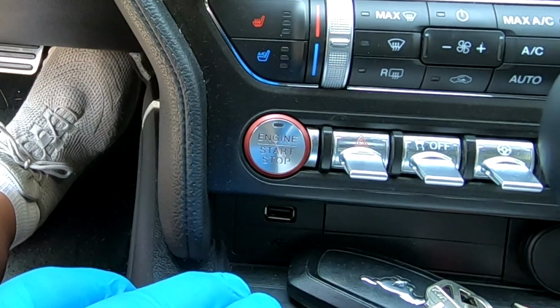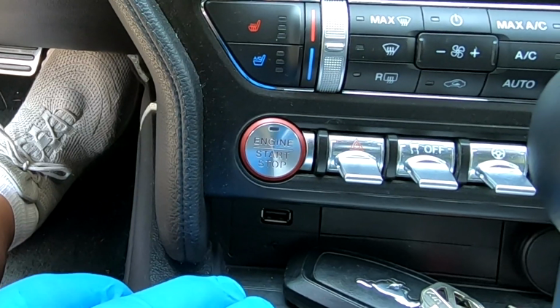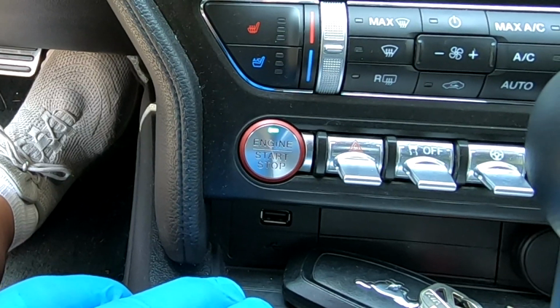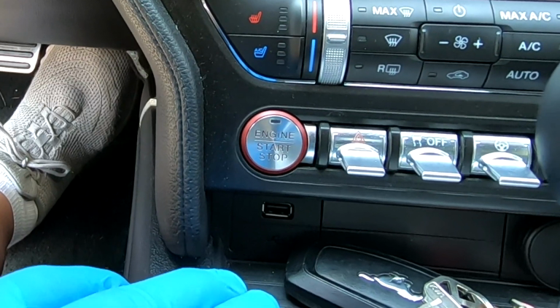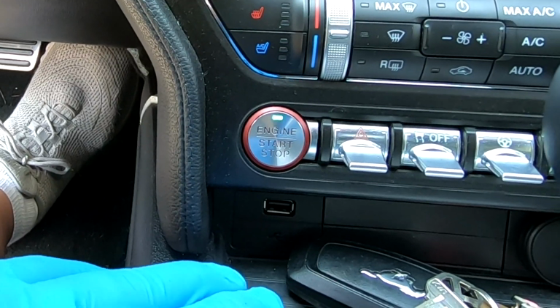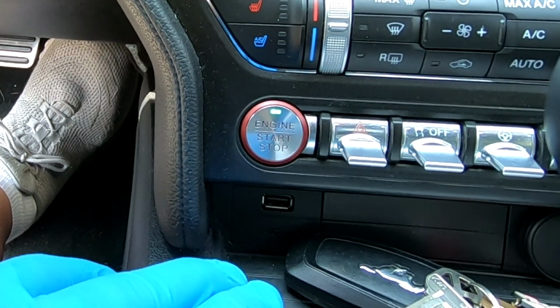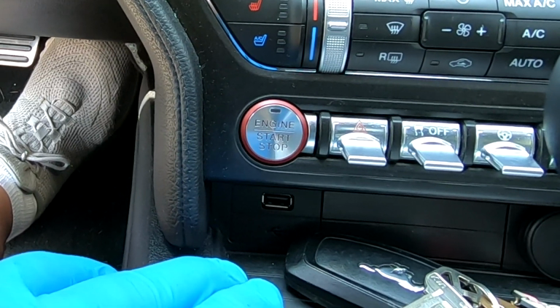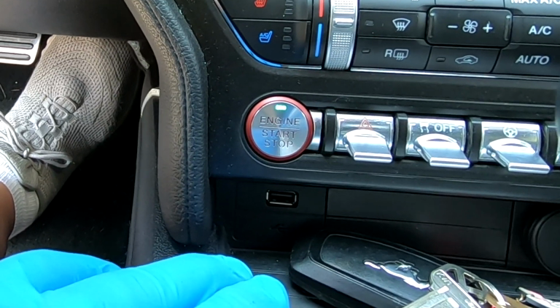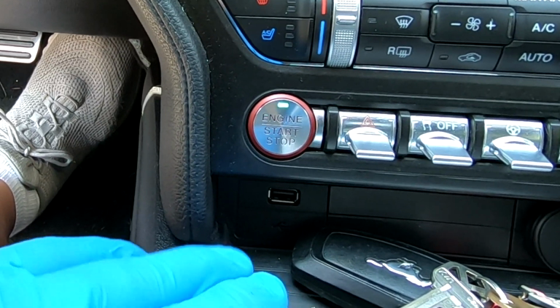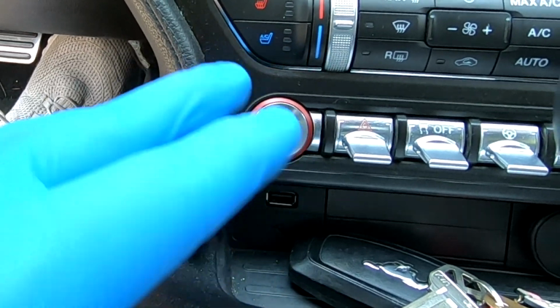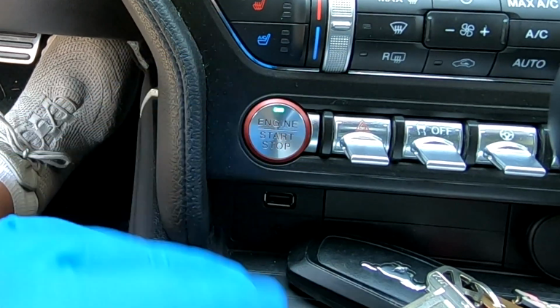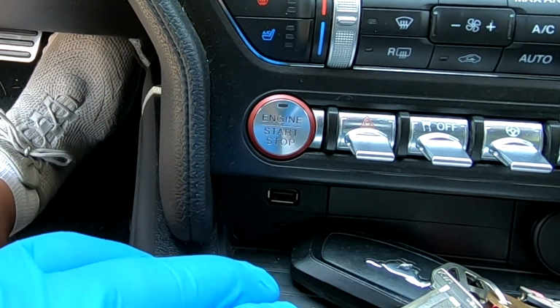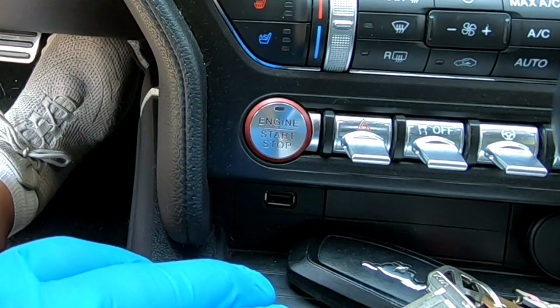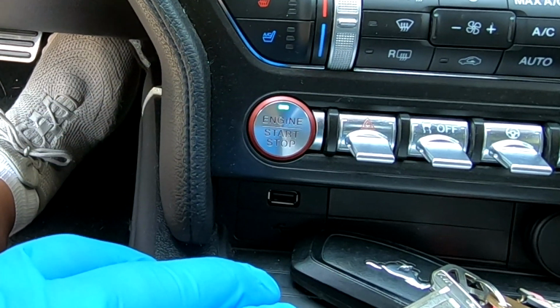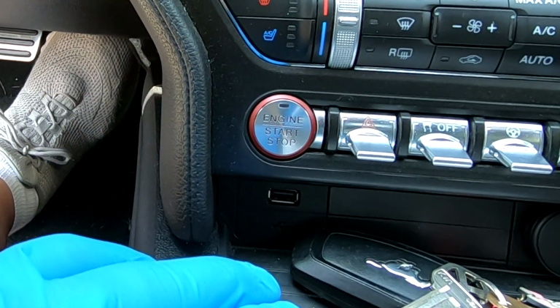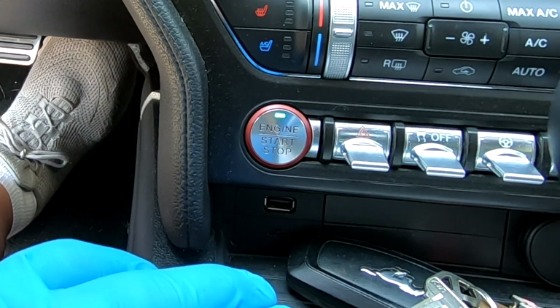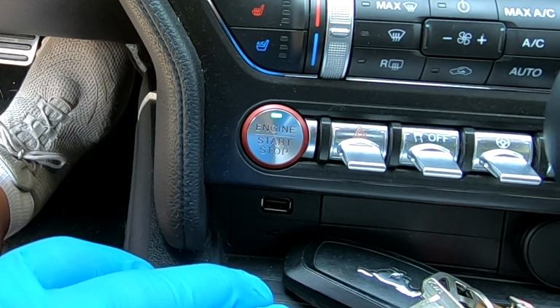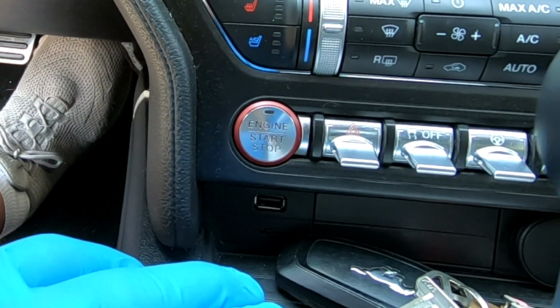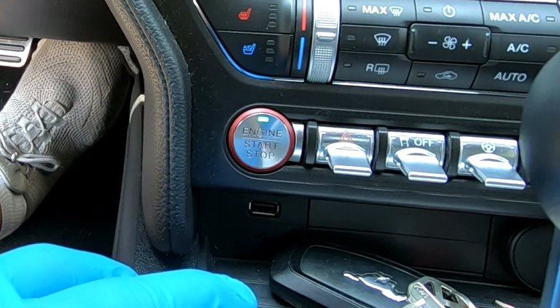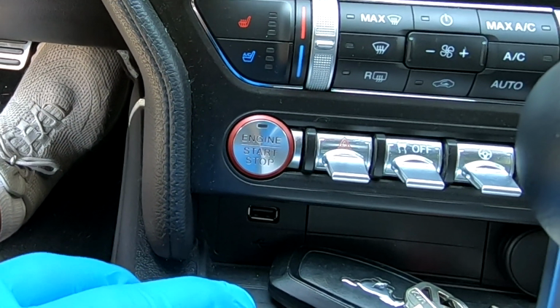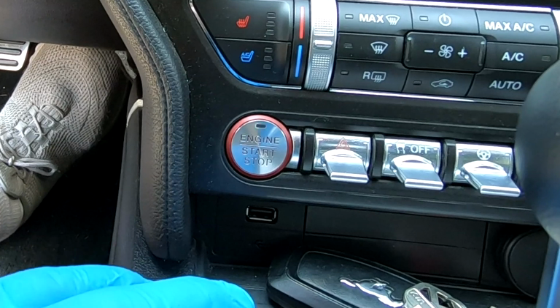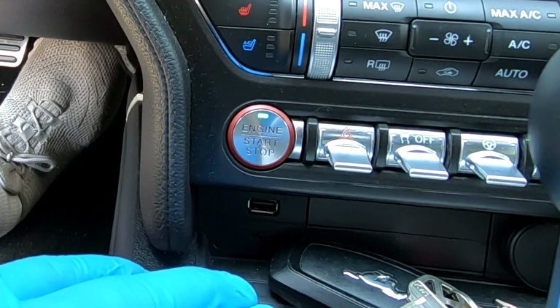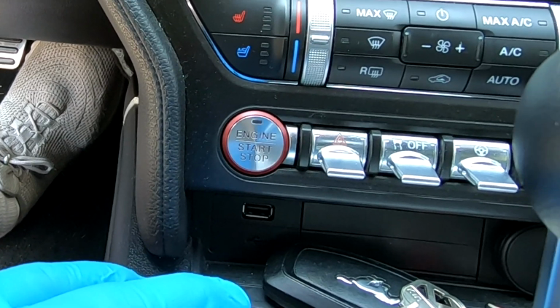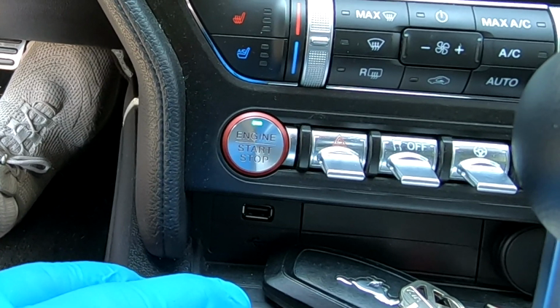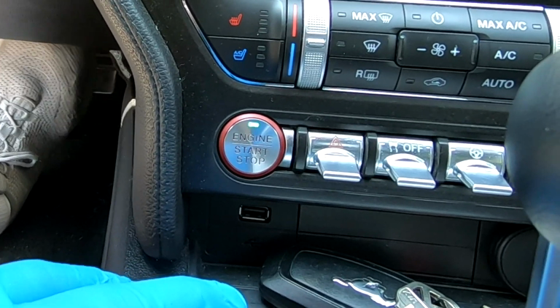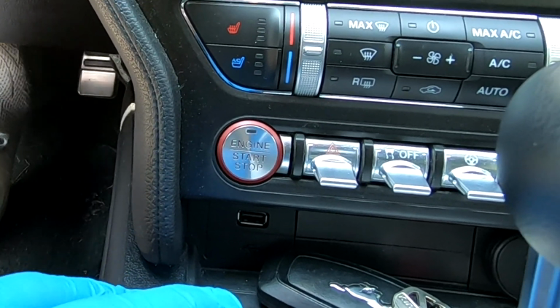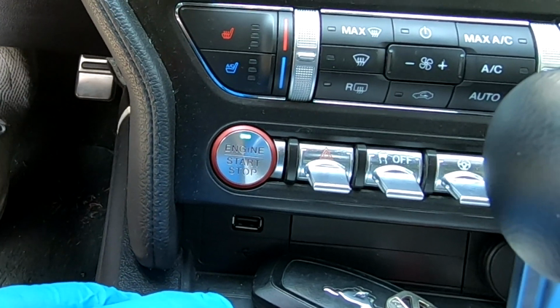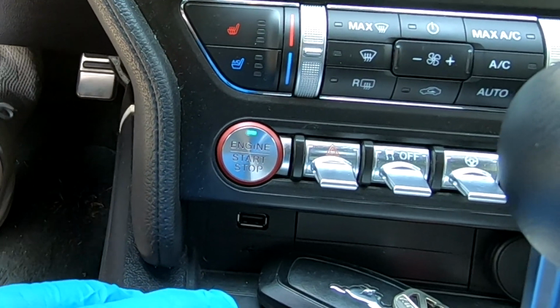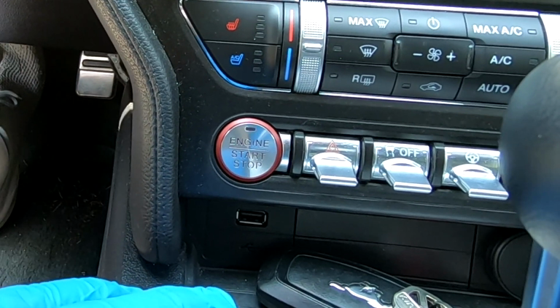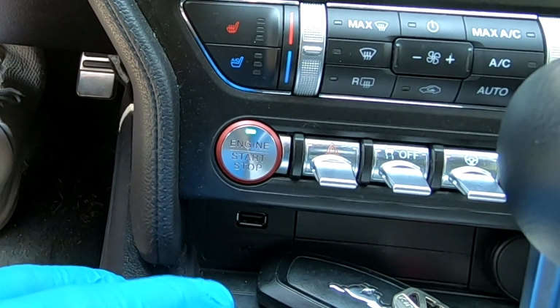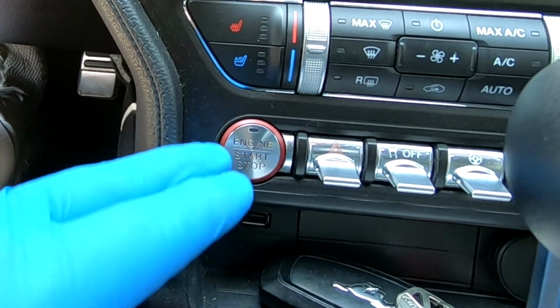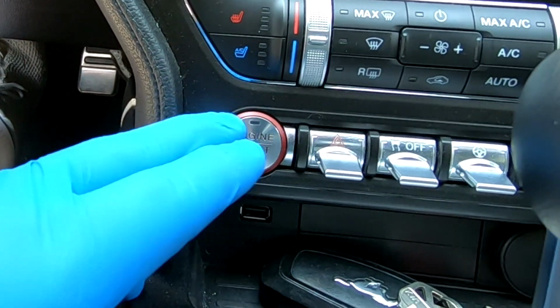After about a minute of letting the system power up, I'll go ahead and start the vehicle.